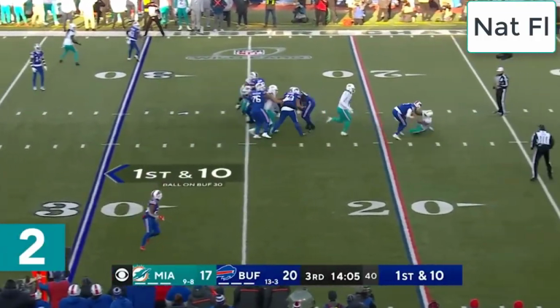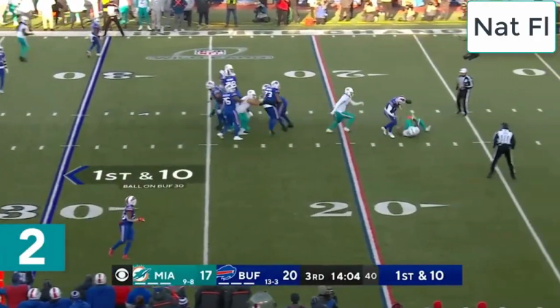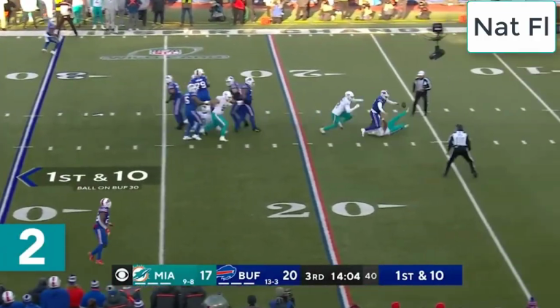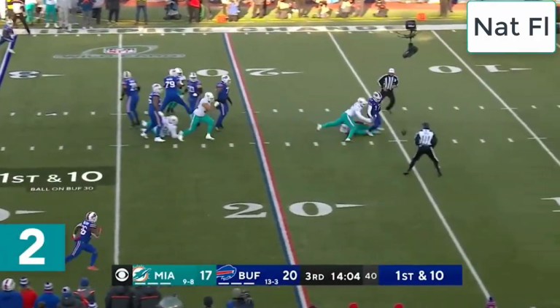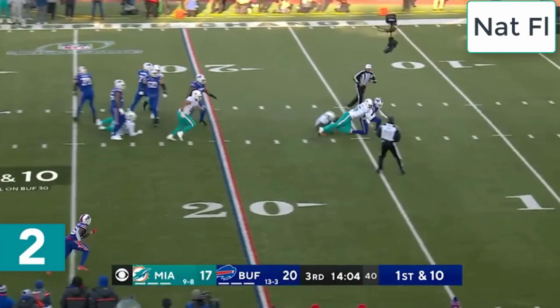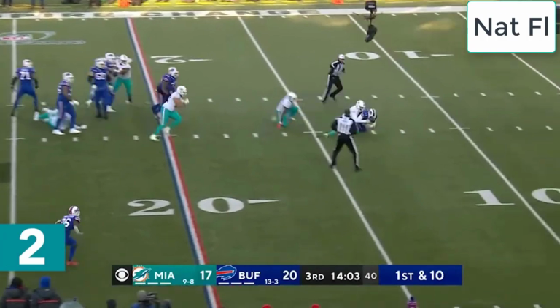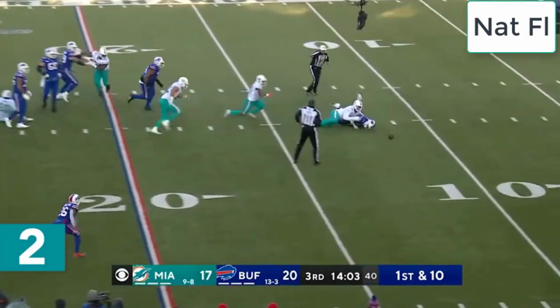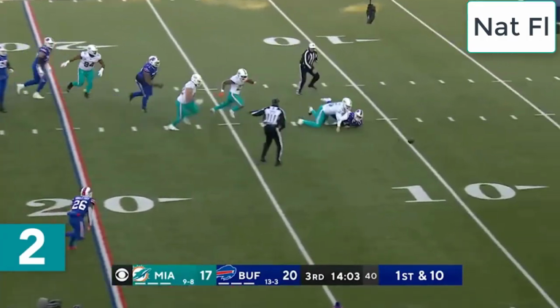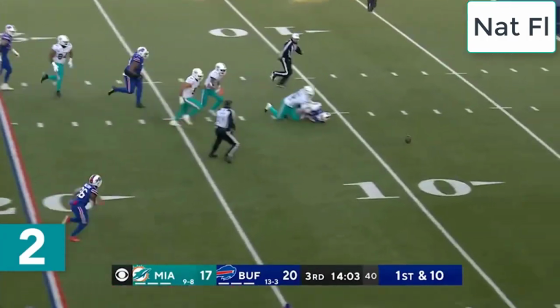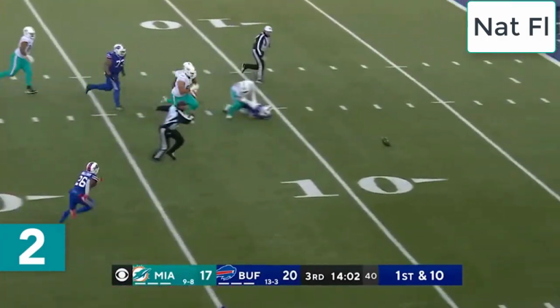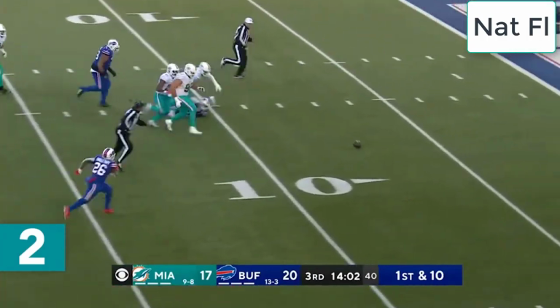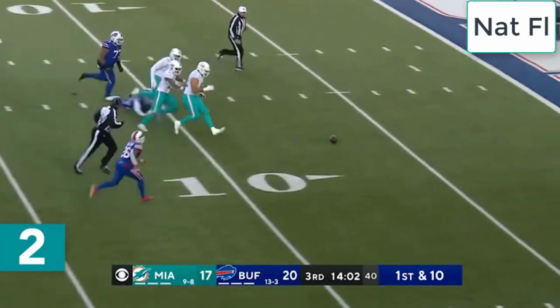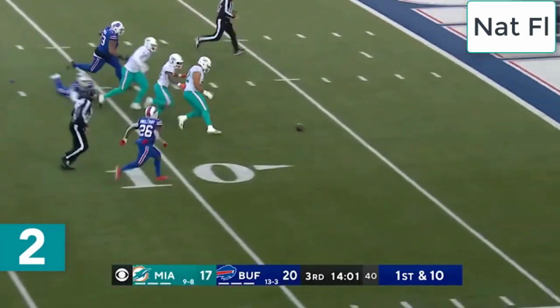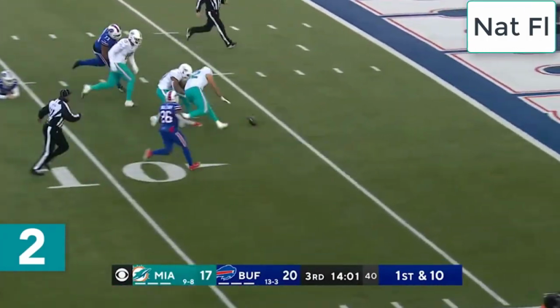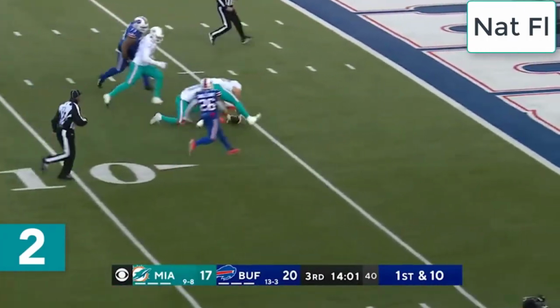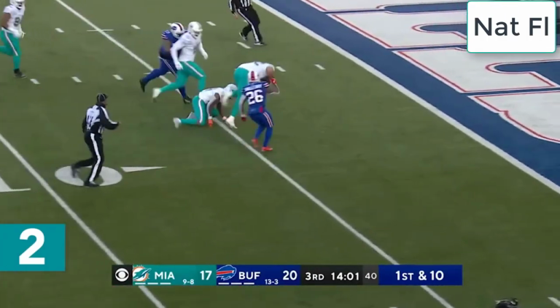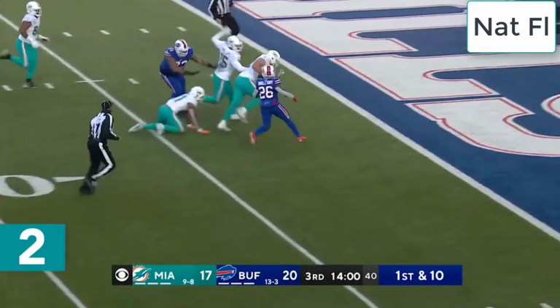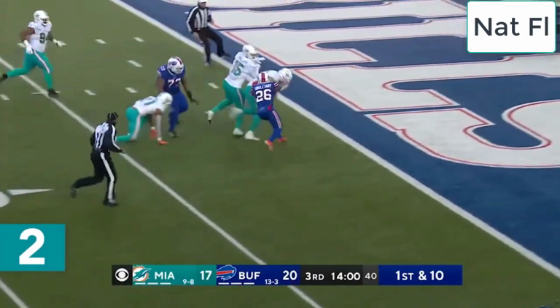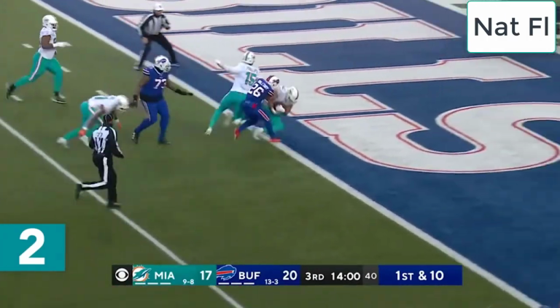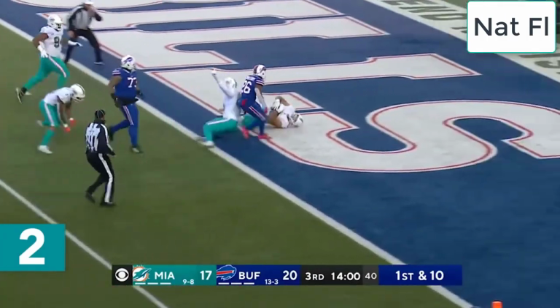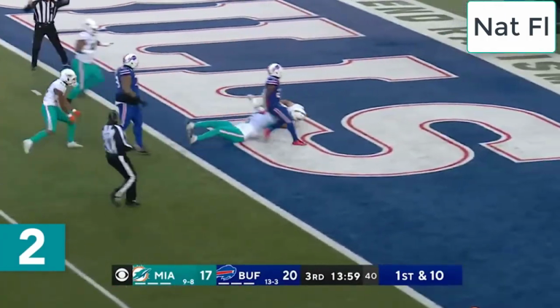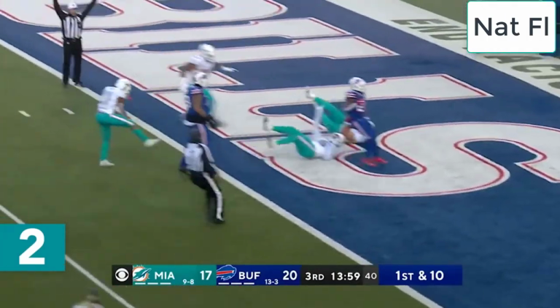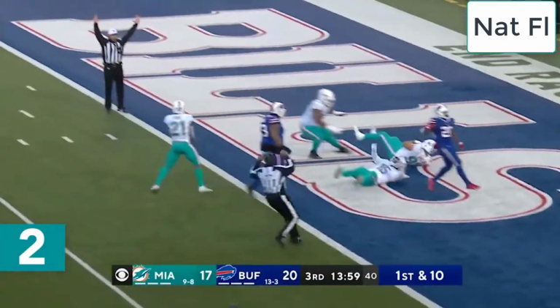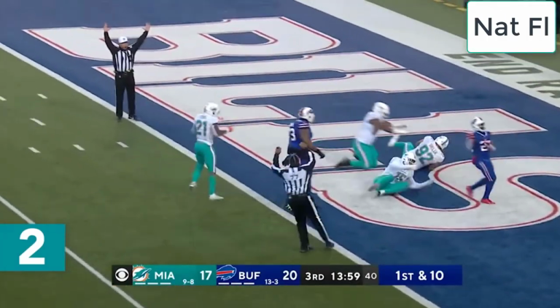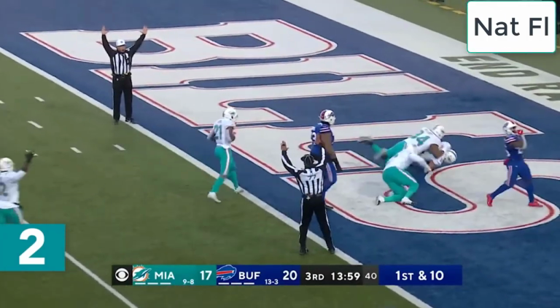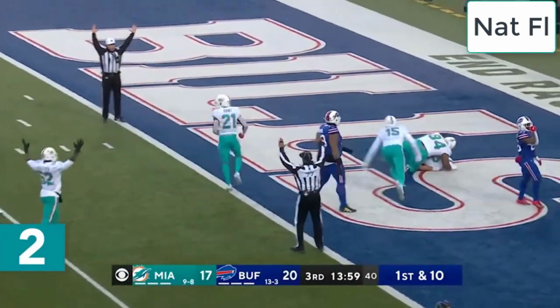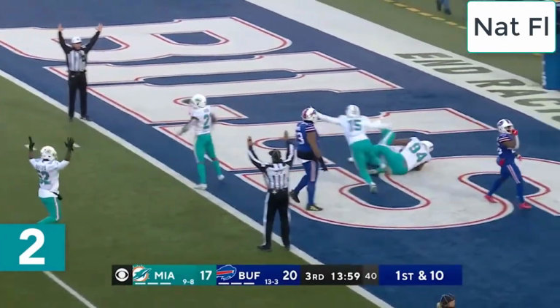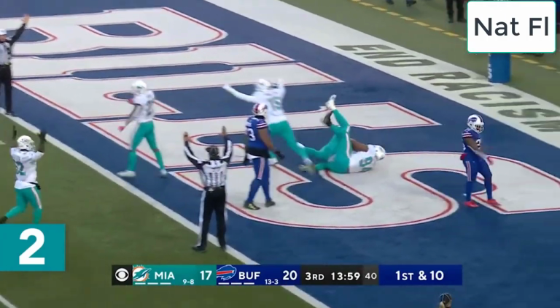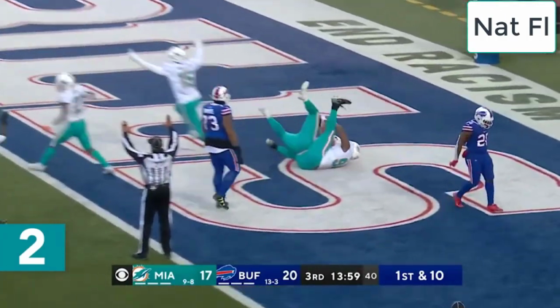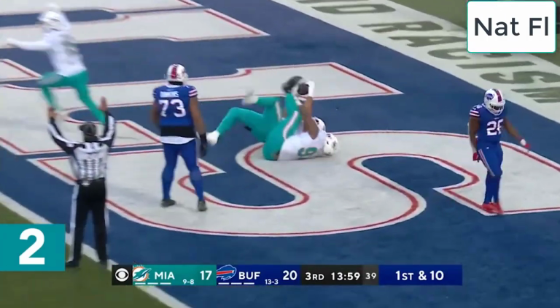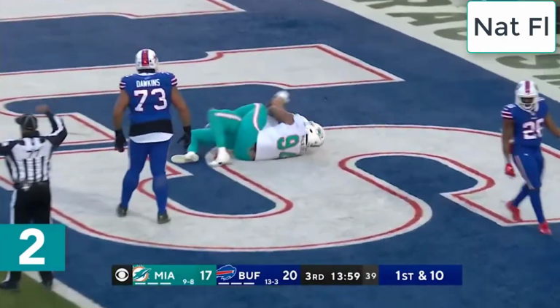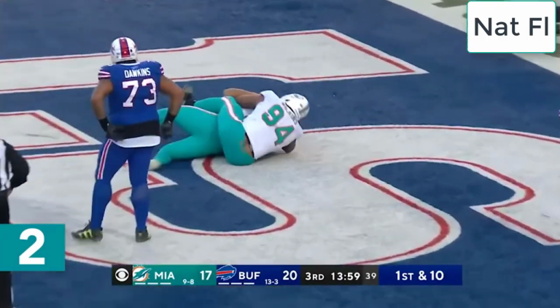Oh! The ball comes out of his hands! And it's toward the end zone. Picked up in Miami! With the touchdown and the lead!